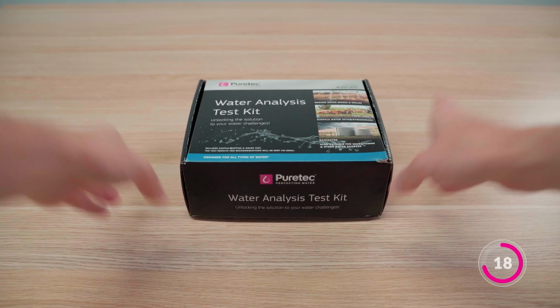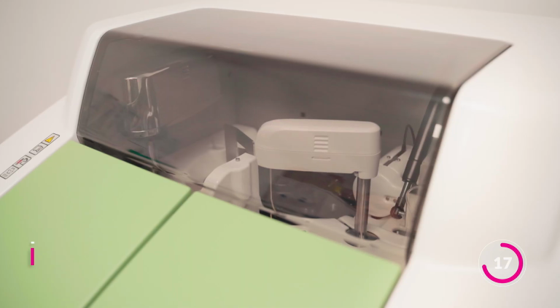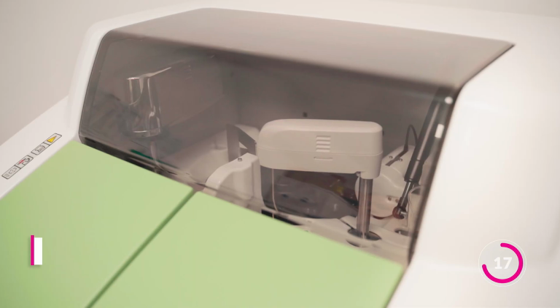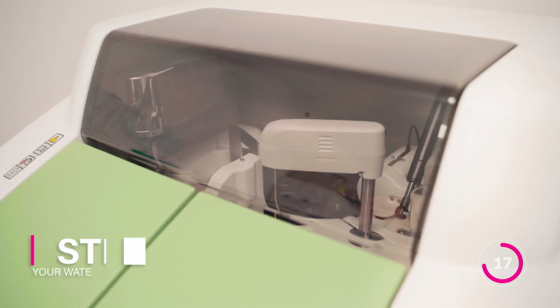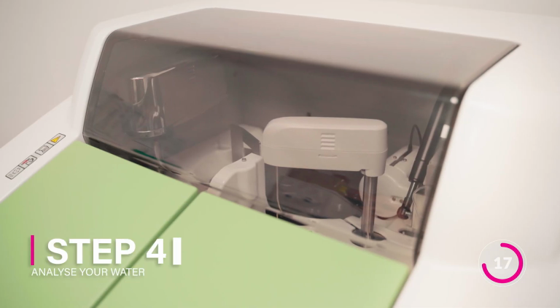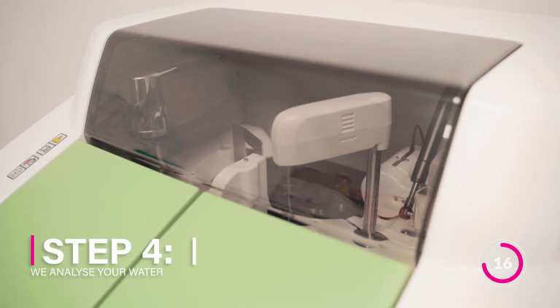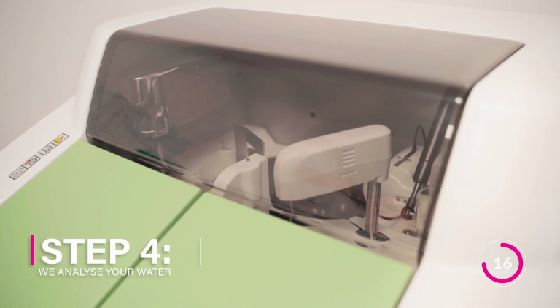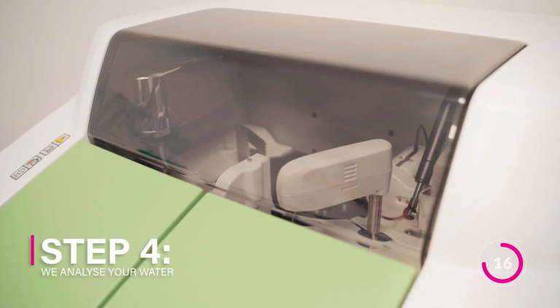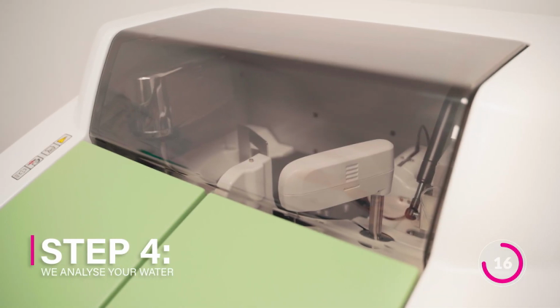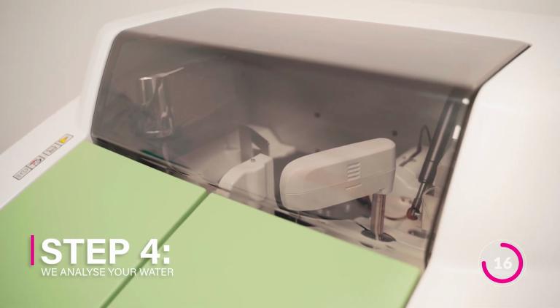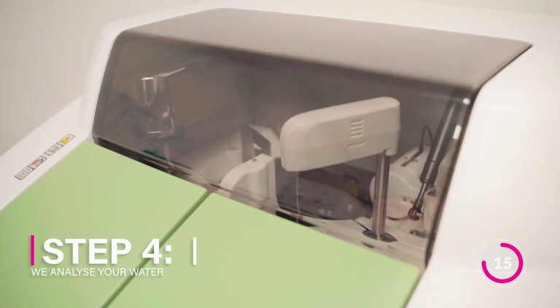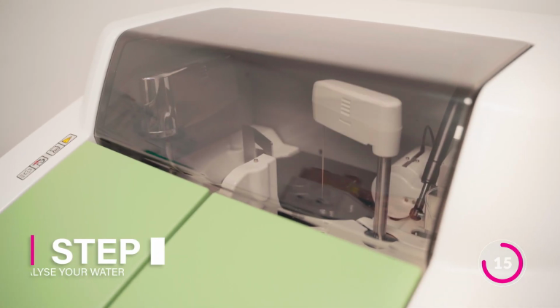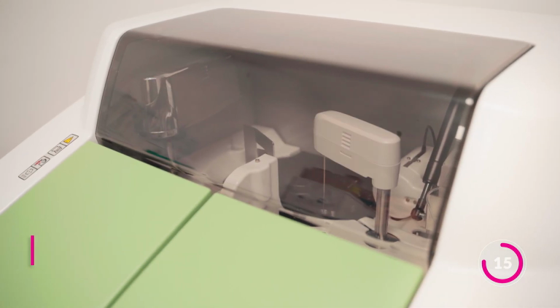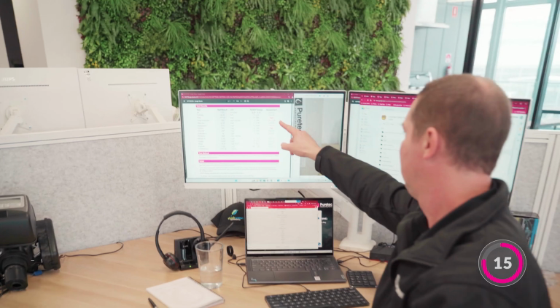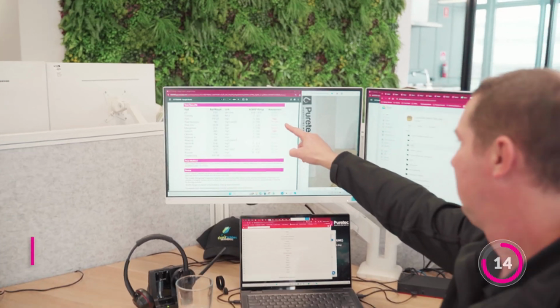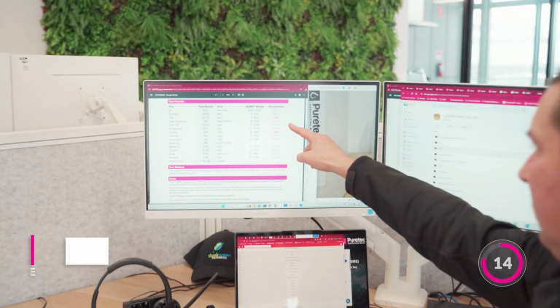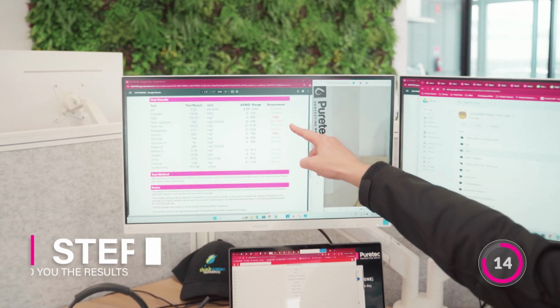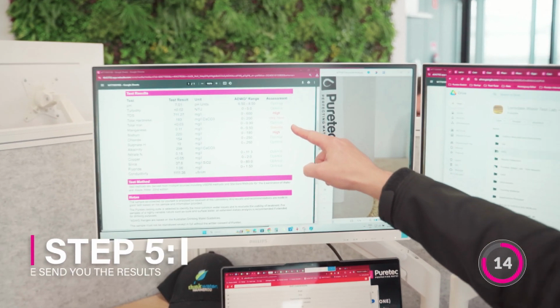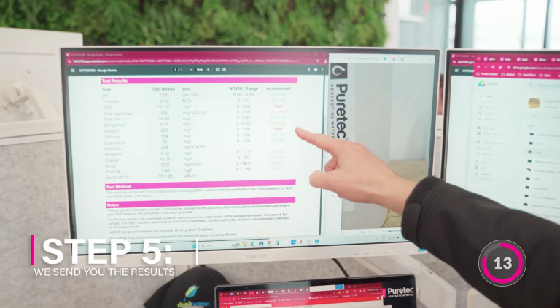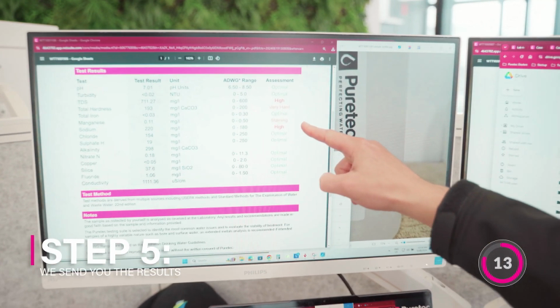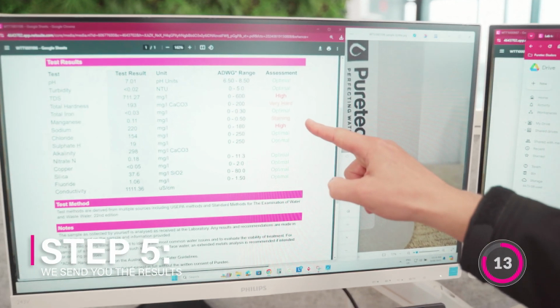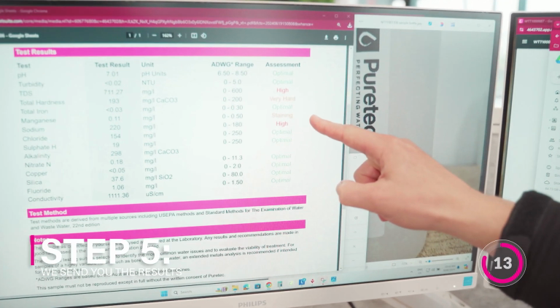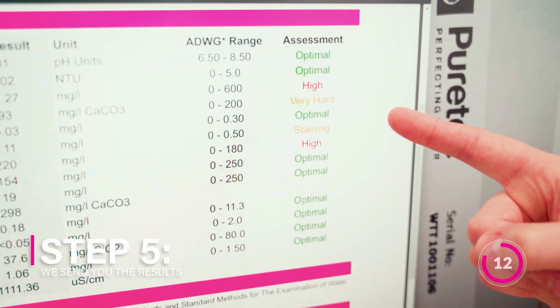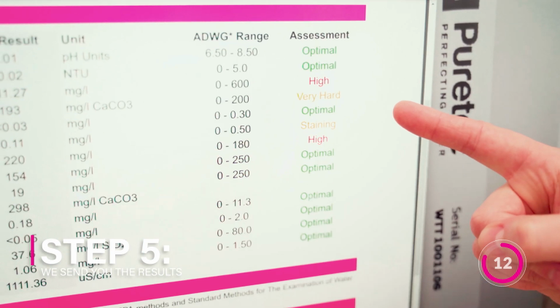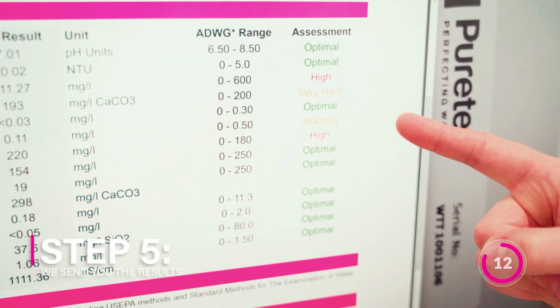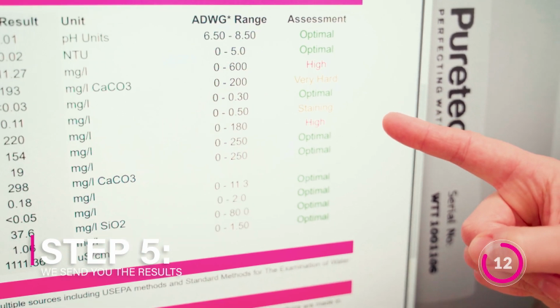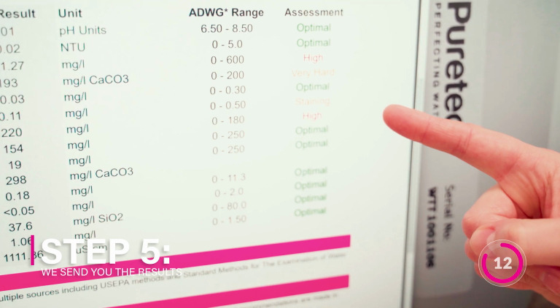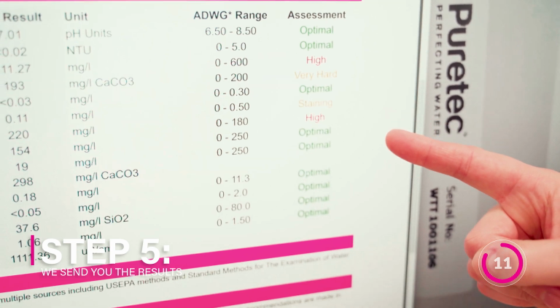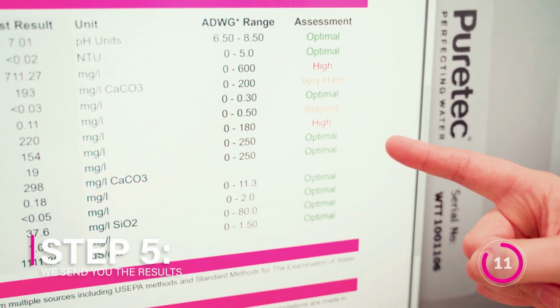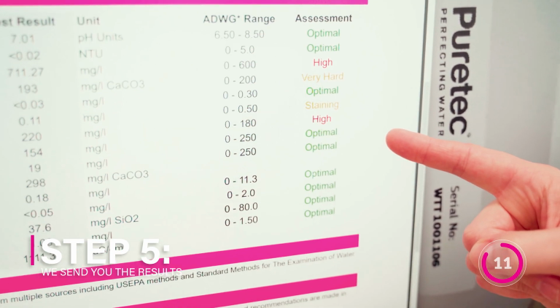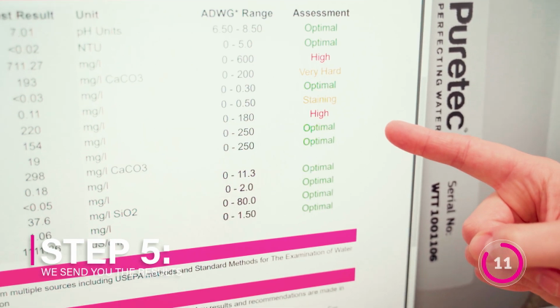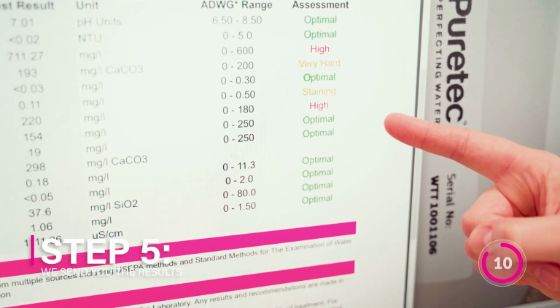Step four, we analyse your water. Step five, we send you the results and recommend a suitable treatment system.